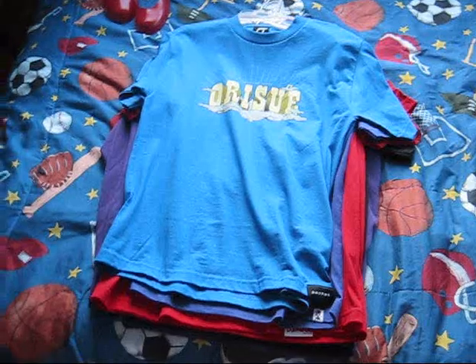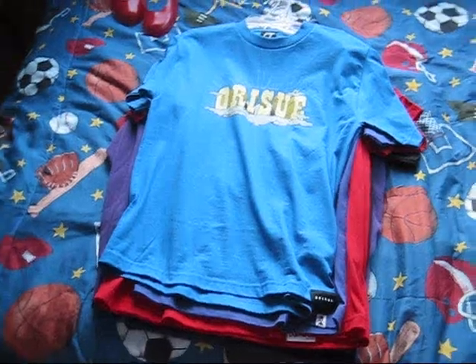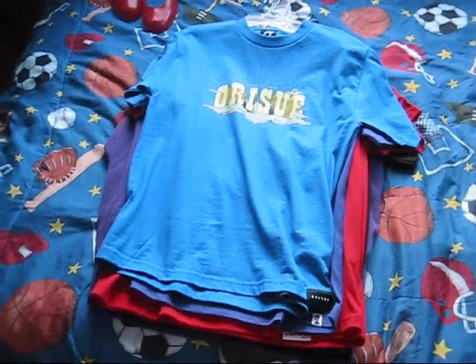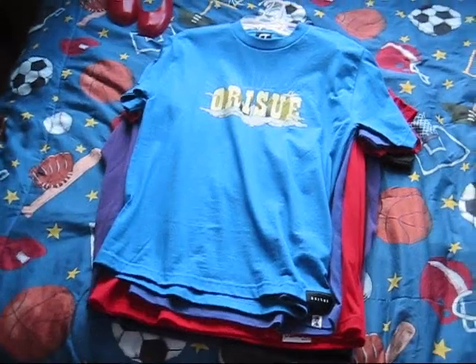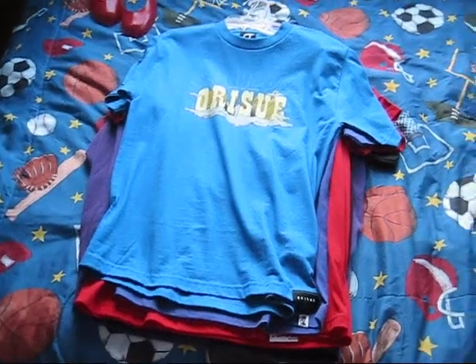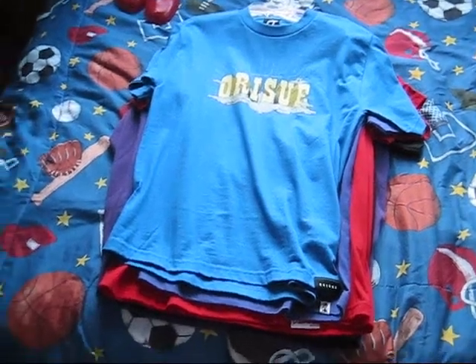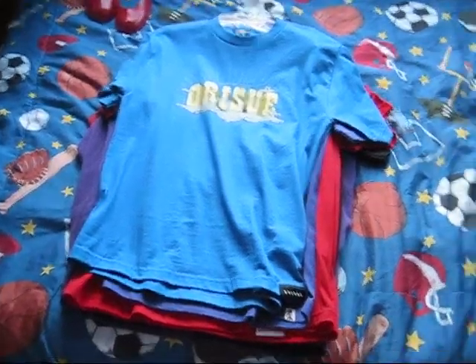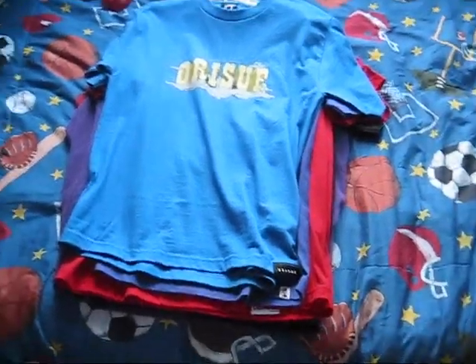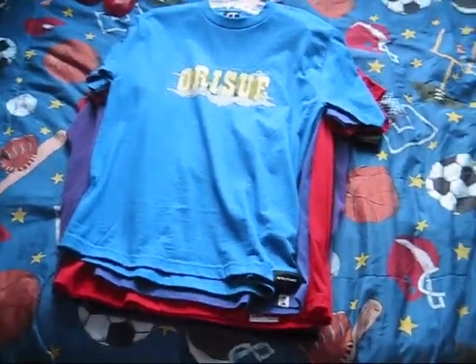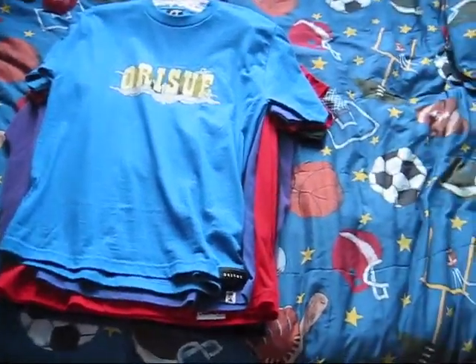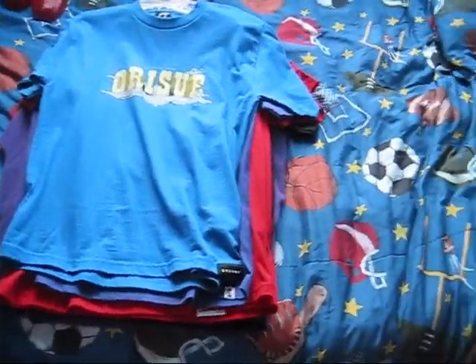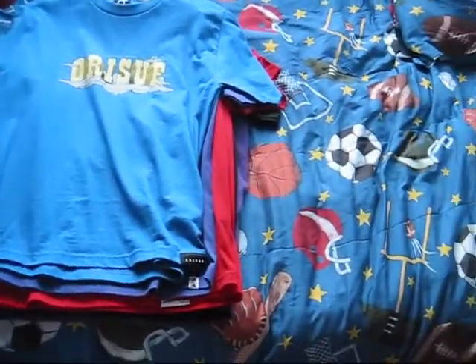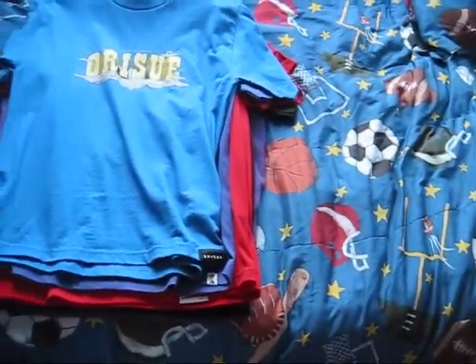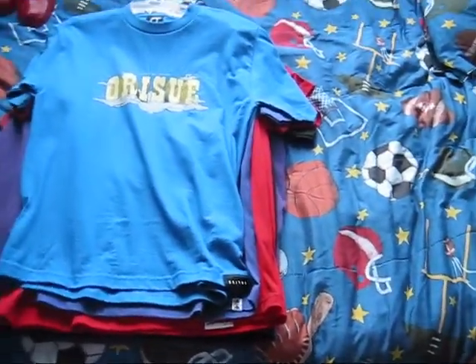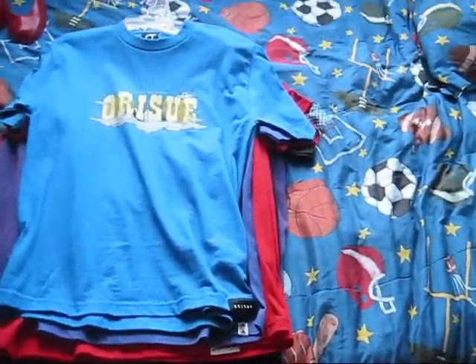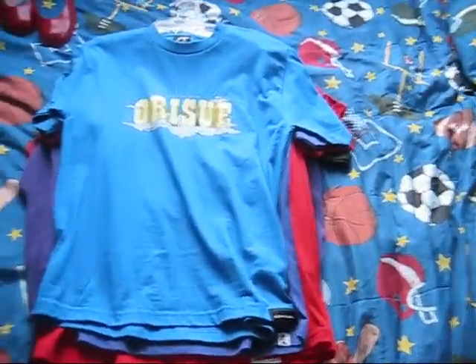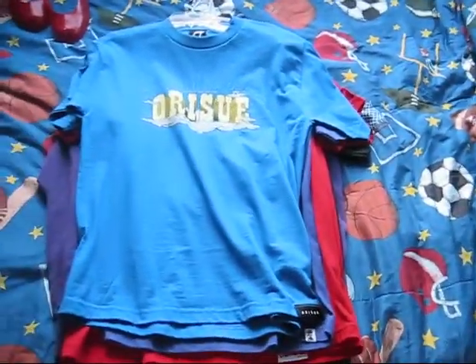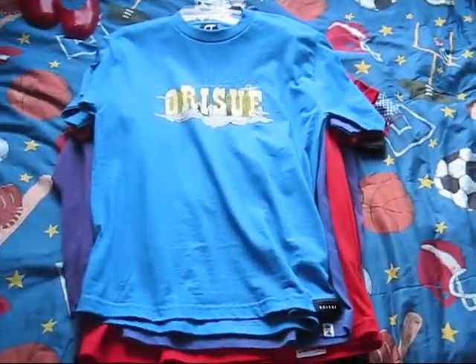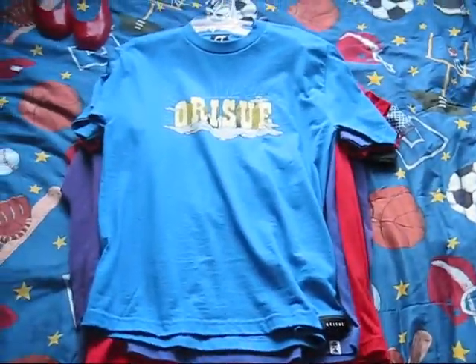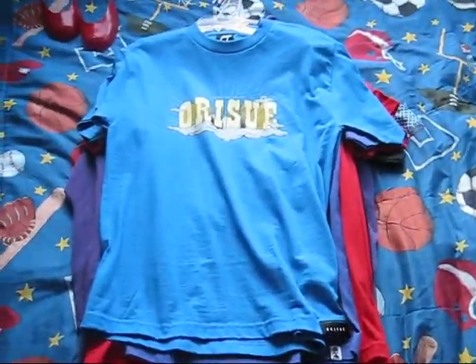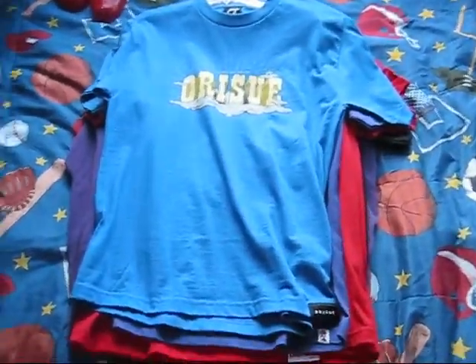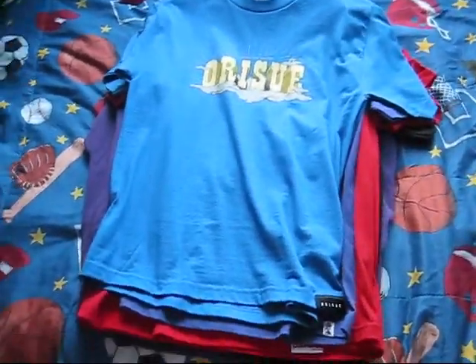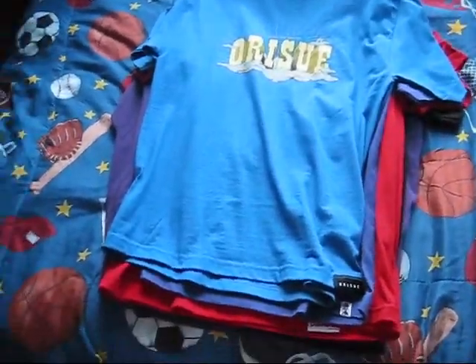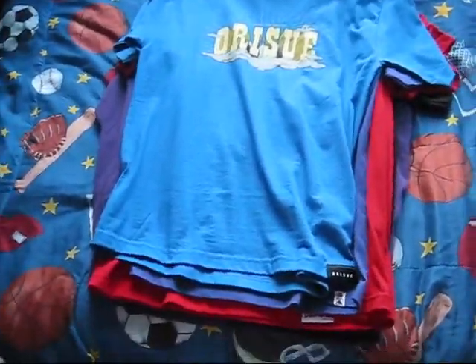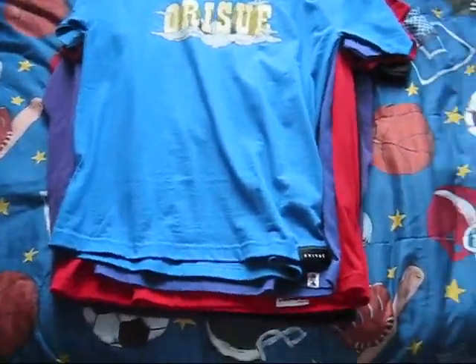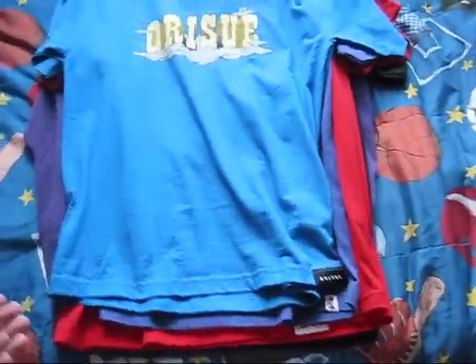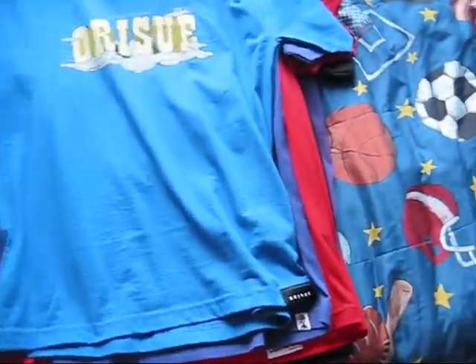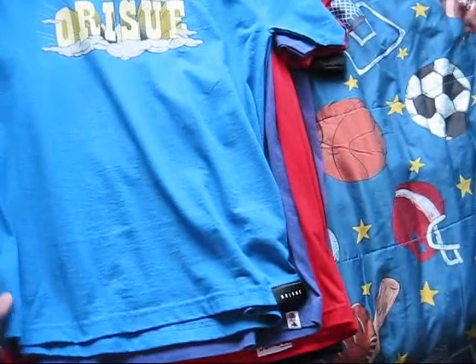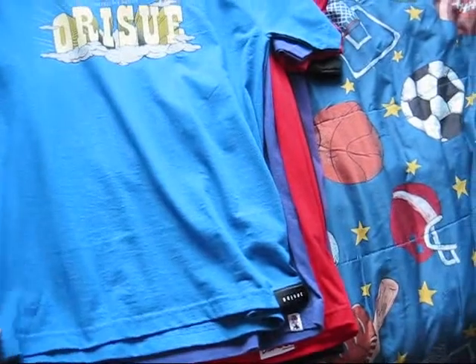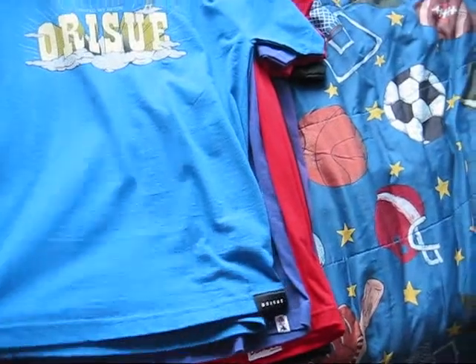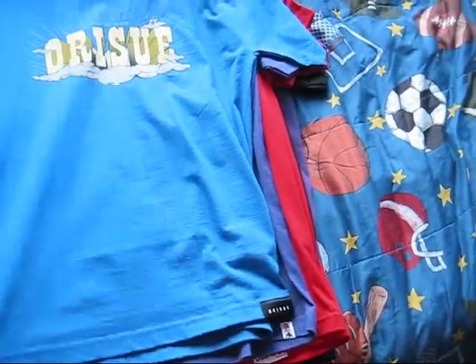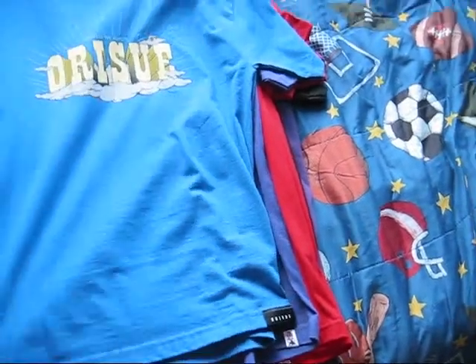Alright, what's good everyone, back again for my second t-shirt pickup review. Today I got more t-shirts to show you, another bunch.